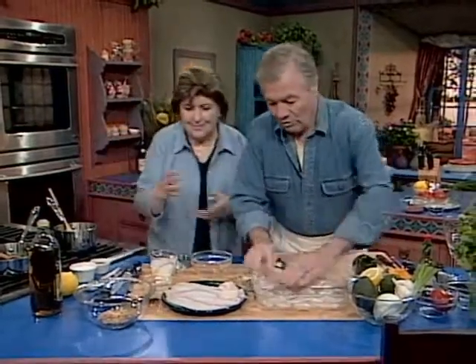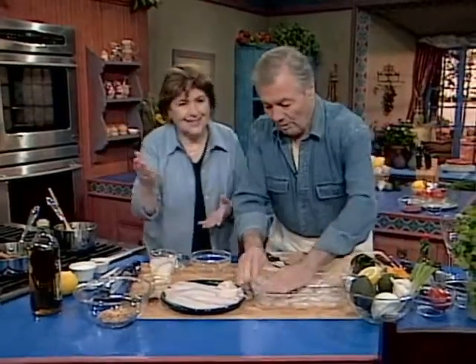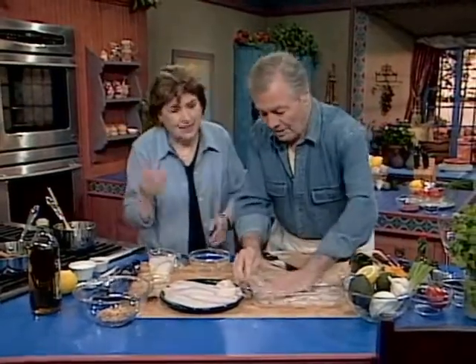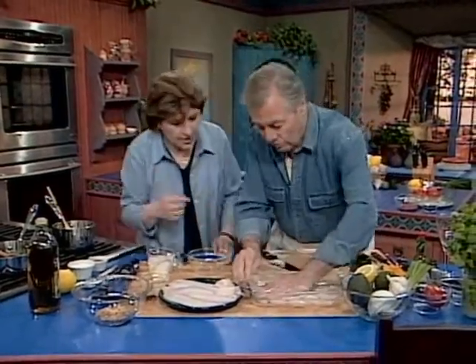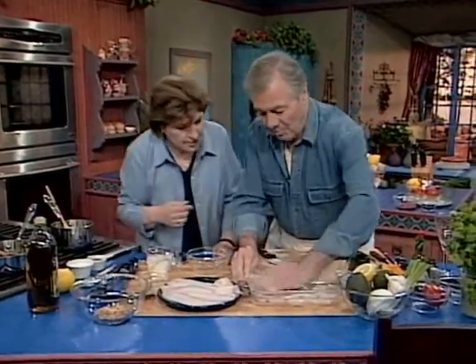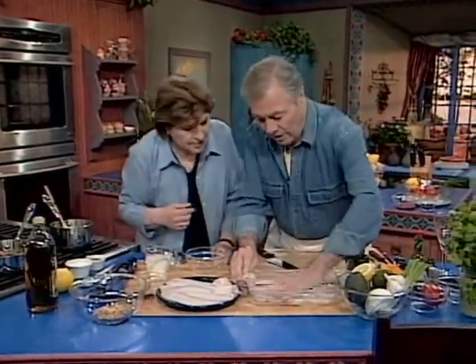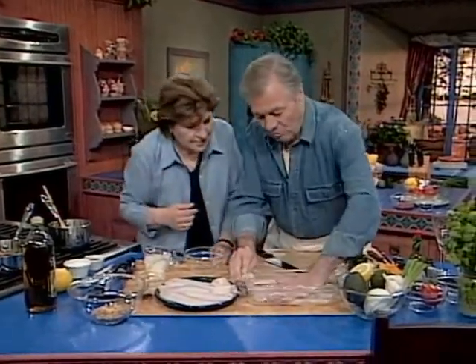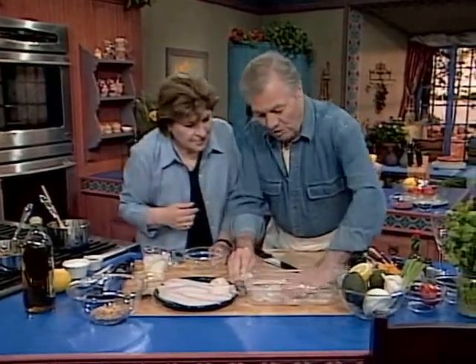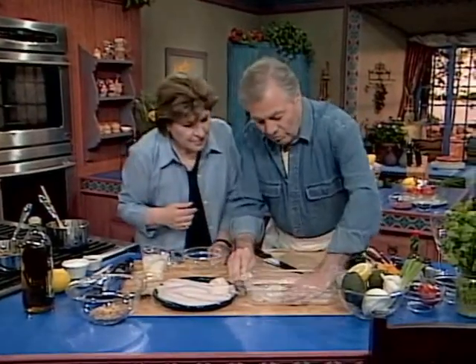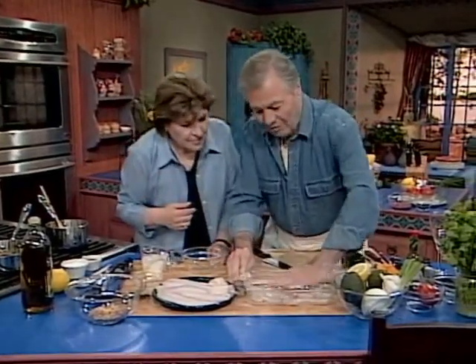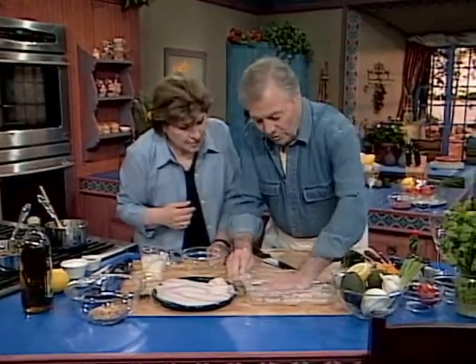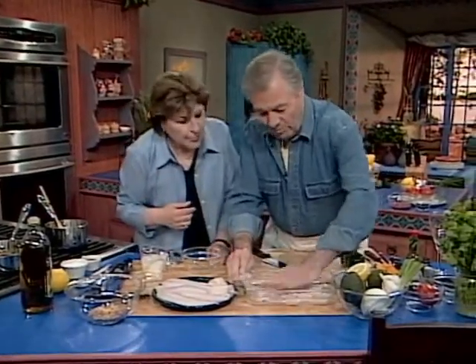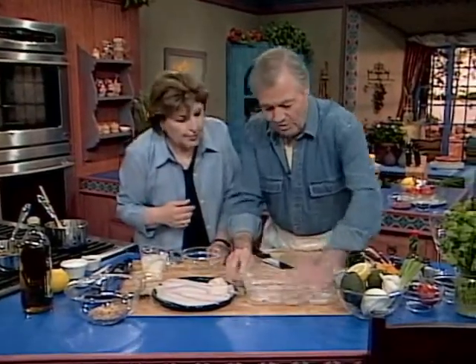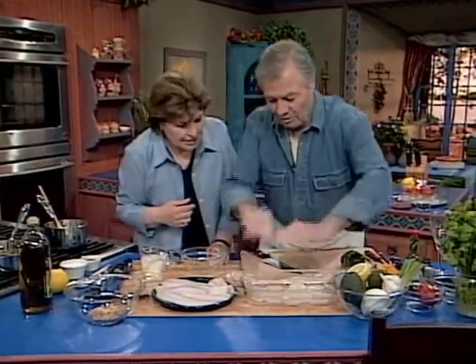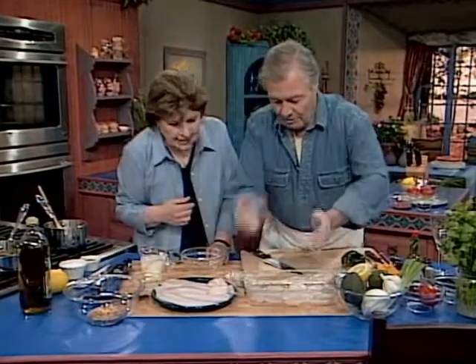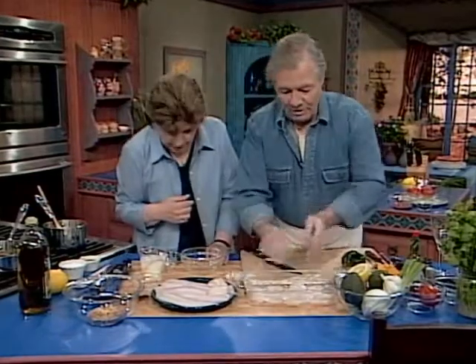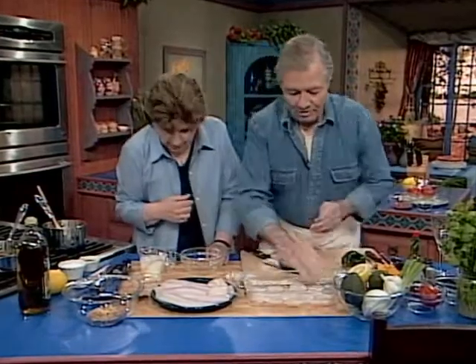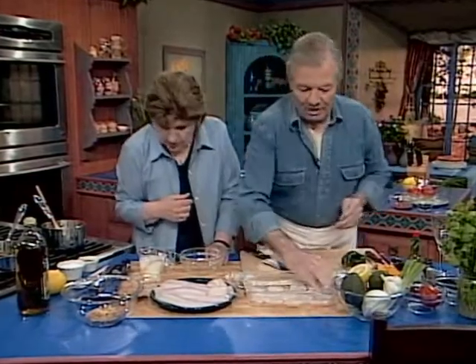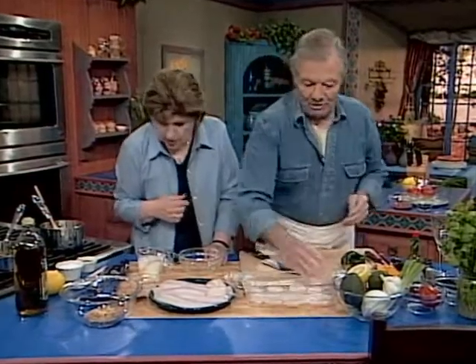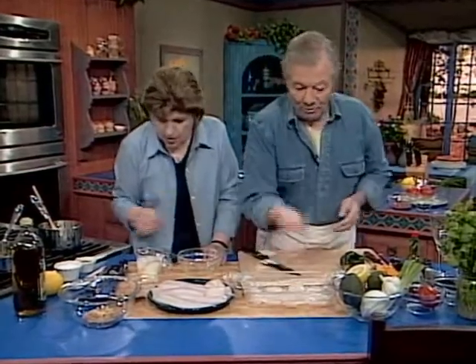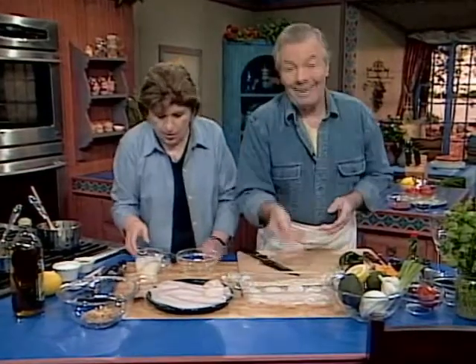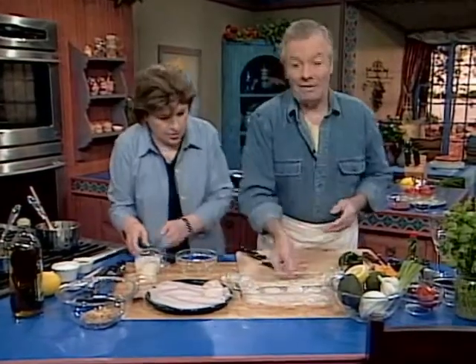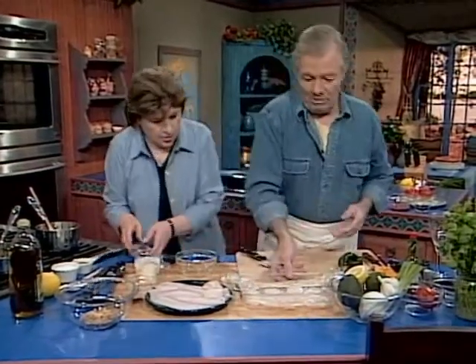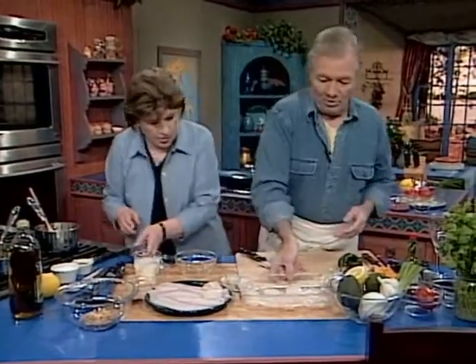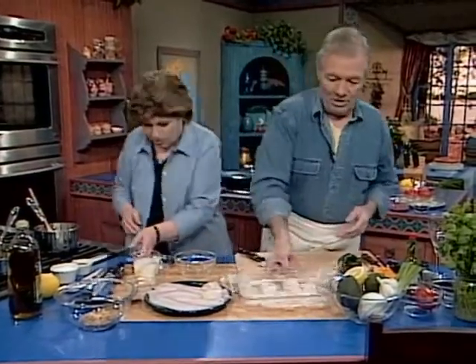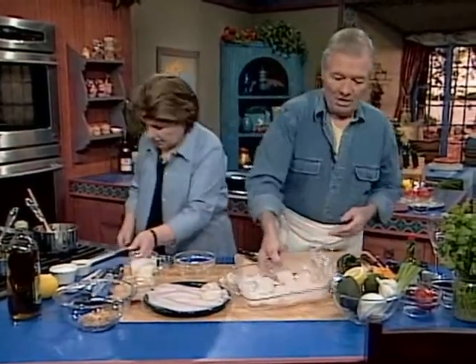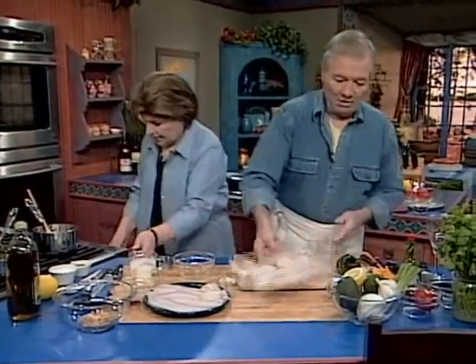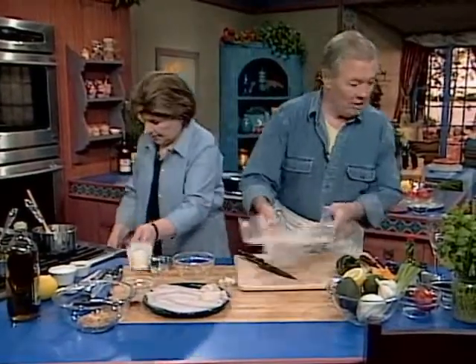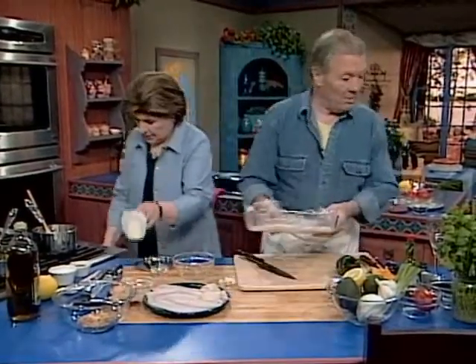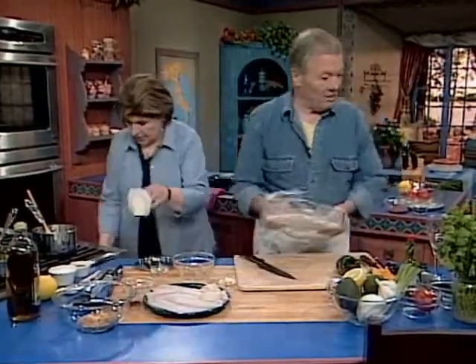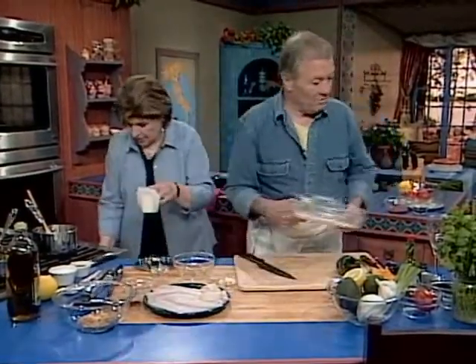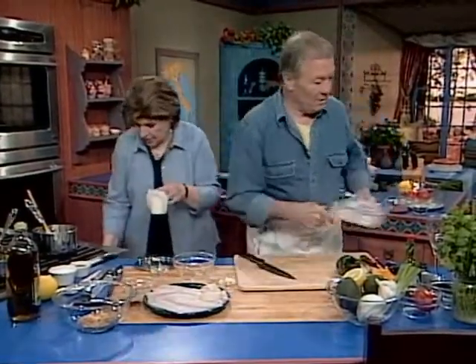When you put plastic wrap, I like to put it right on top of it, not around, so that there is no air in between. Refrigerate it, and then that's it — it's ready to be served in no time at all.